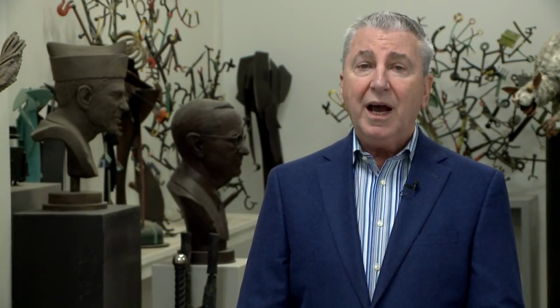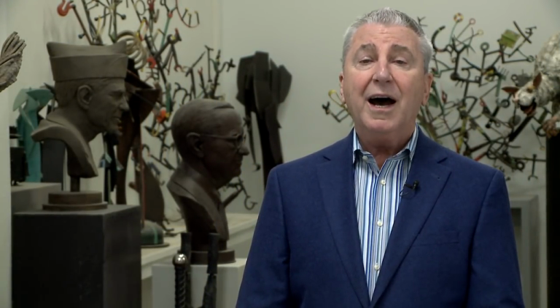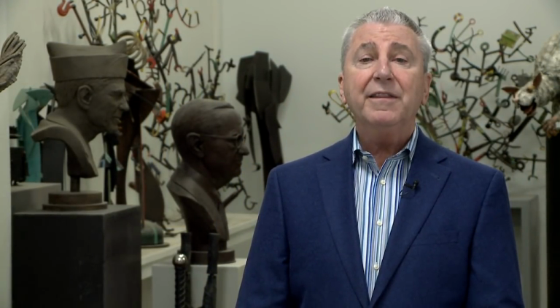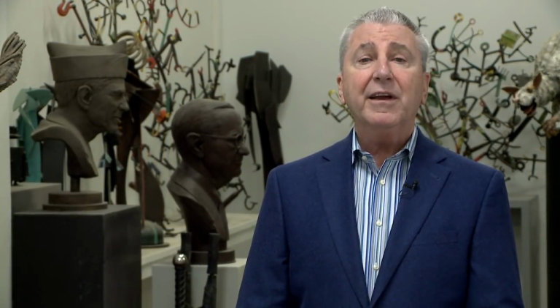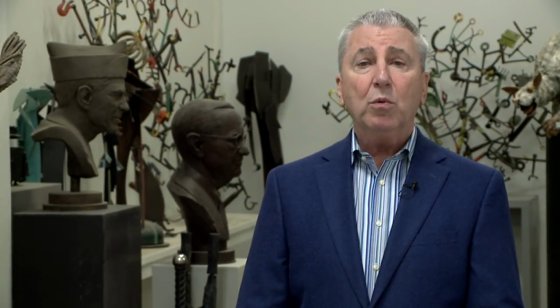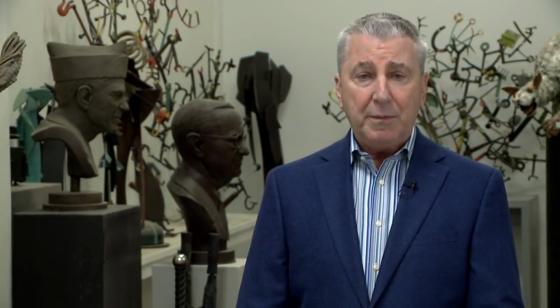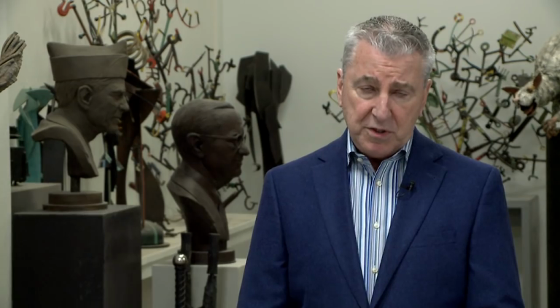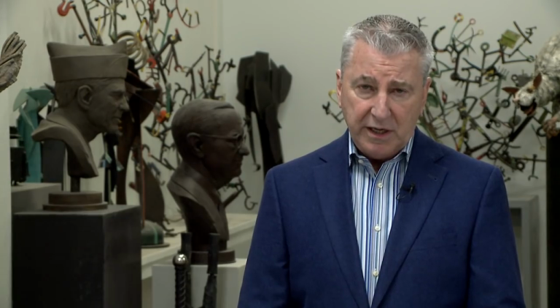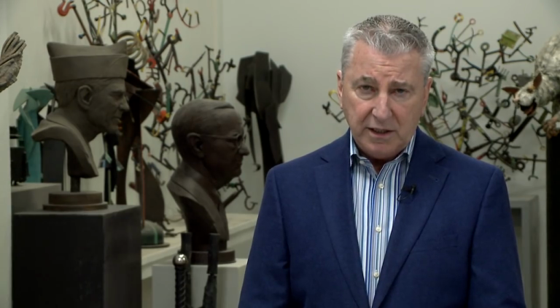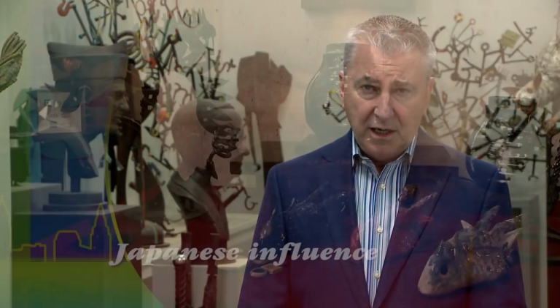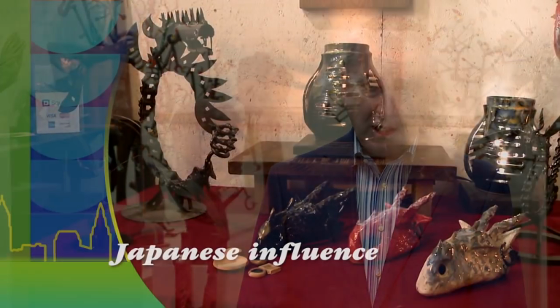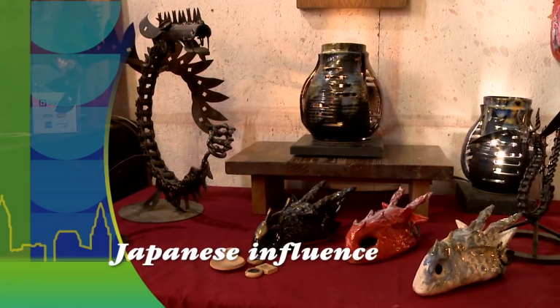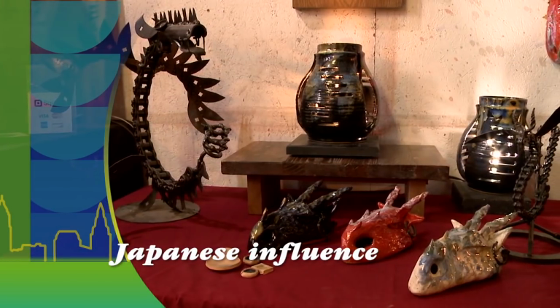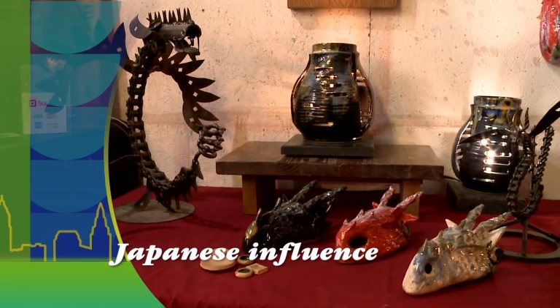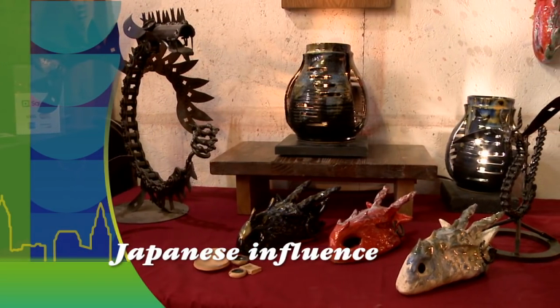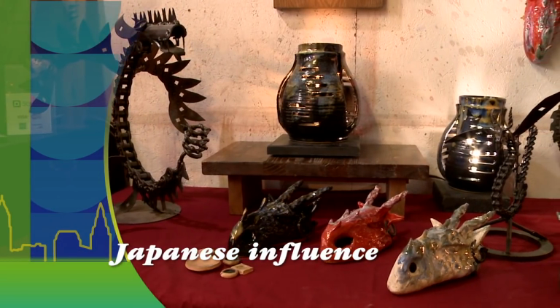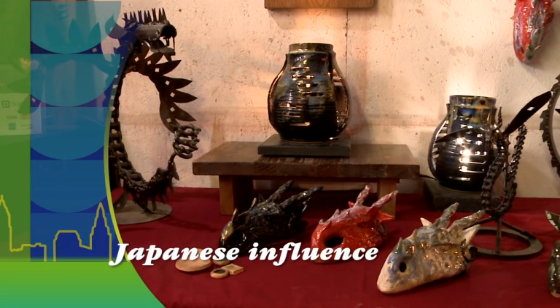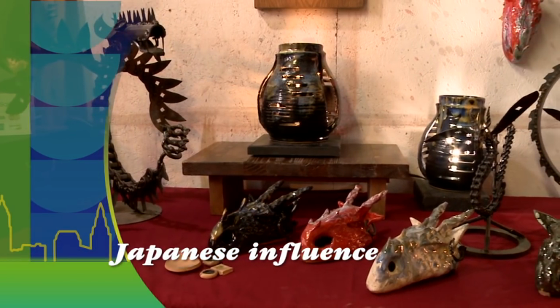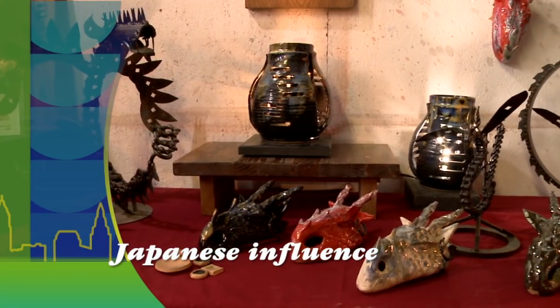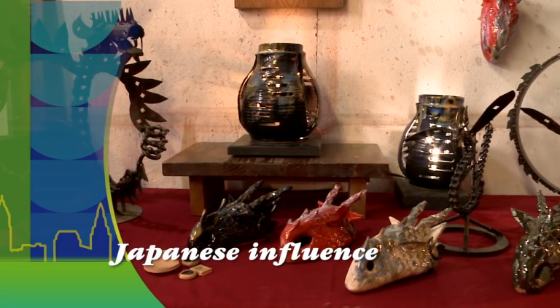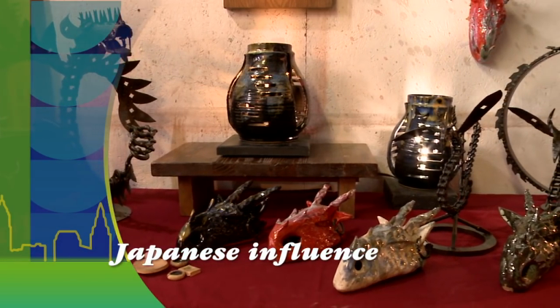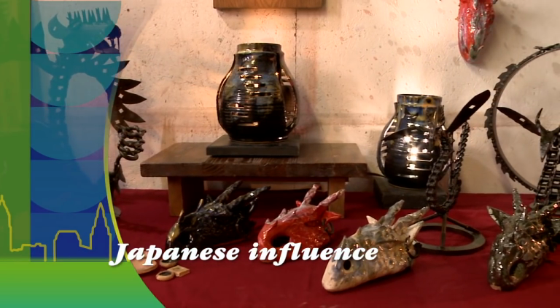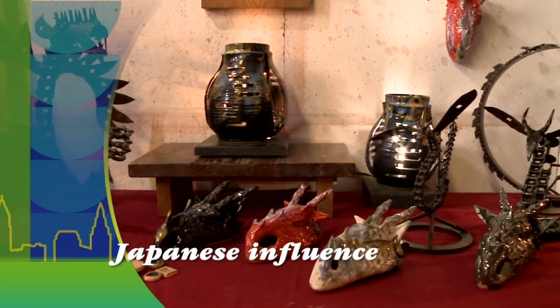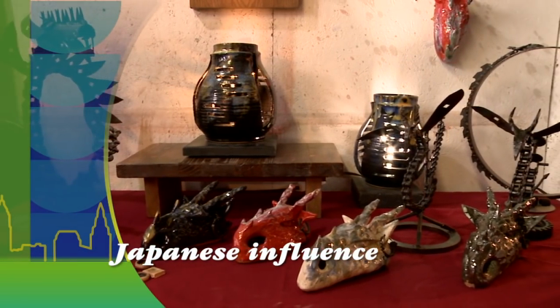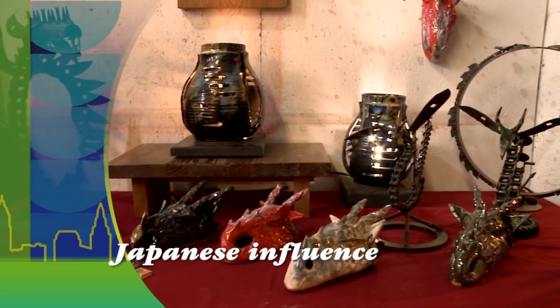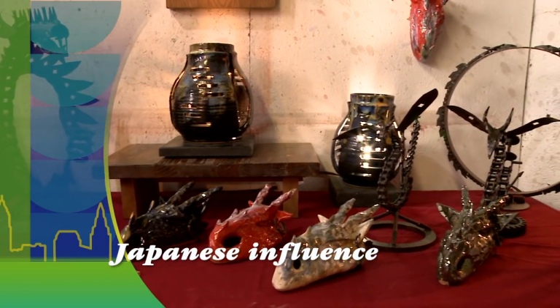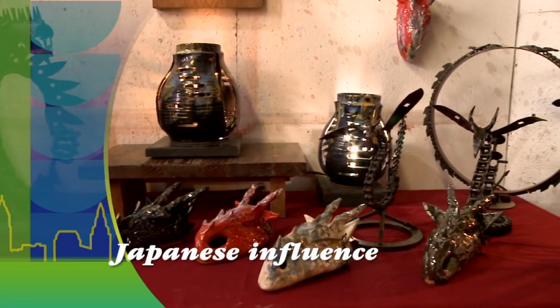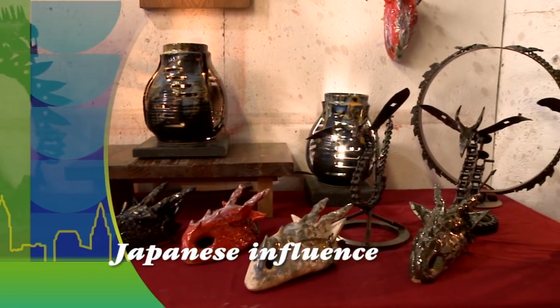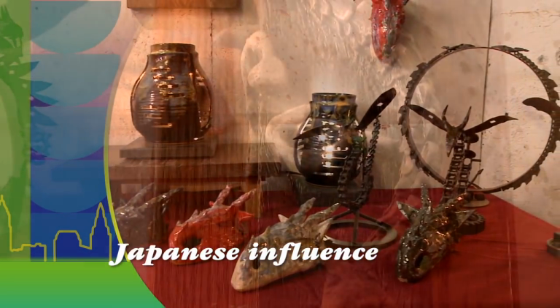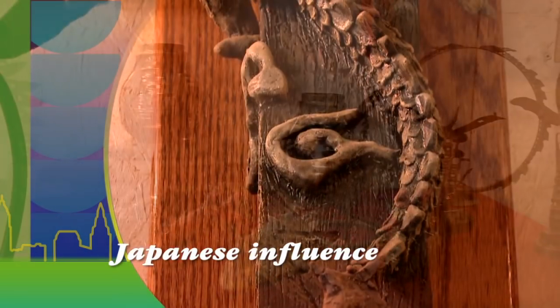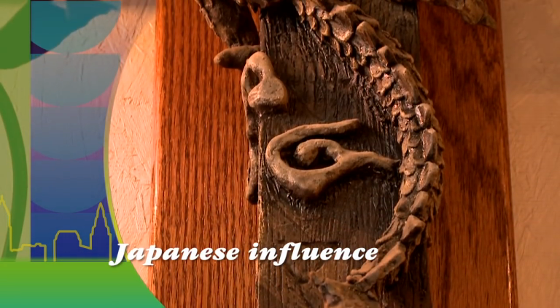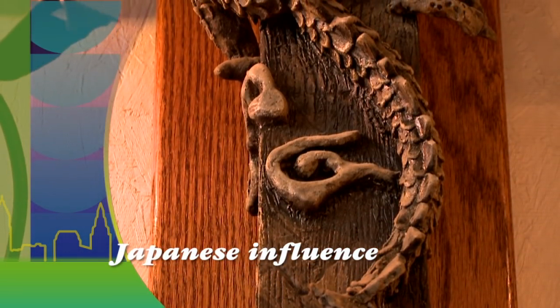Rob and his wife sell the fairy gardens on Etsy, and of course you can keep up with their other work on their website. Coming up after the break — pottery with a dragon theme.